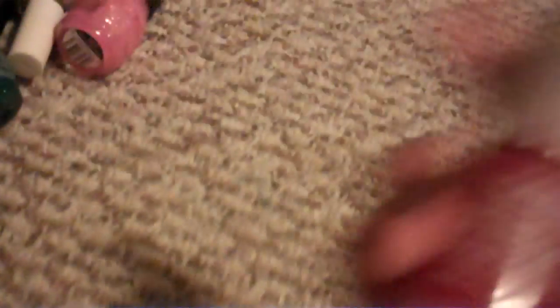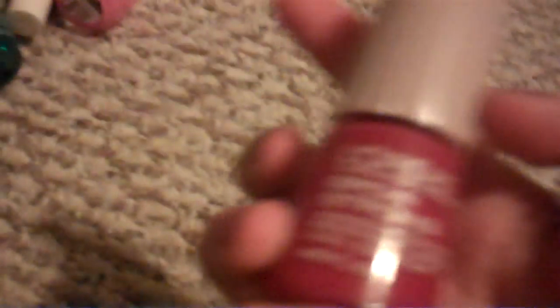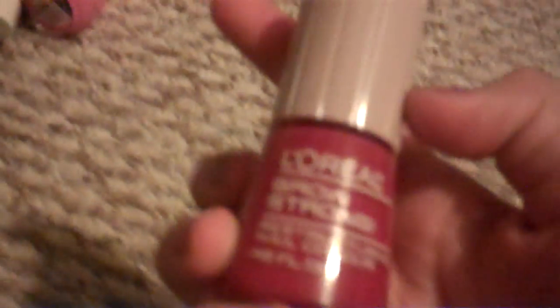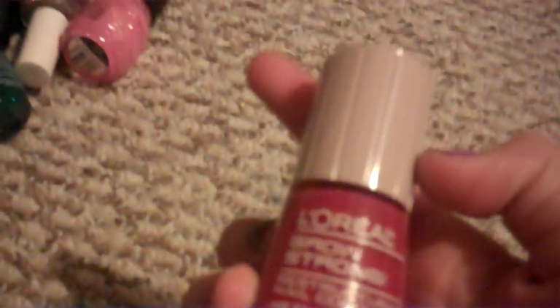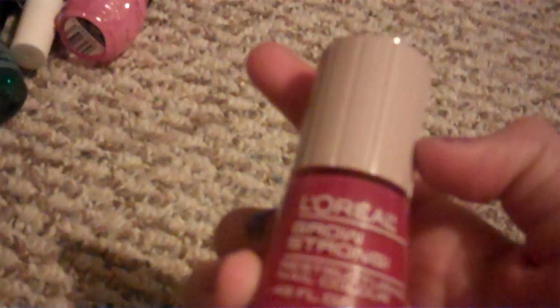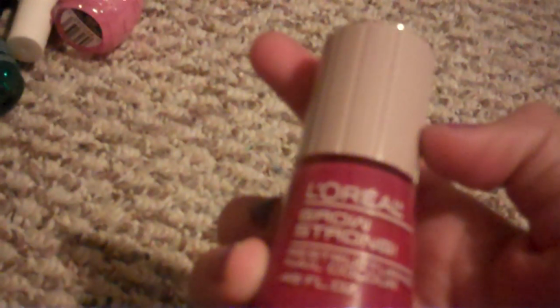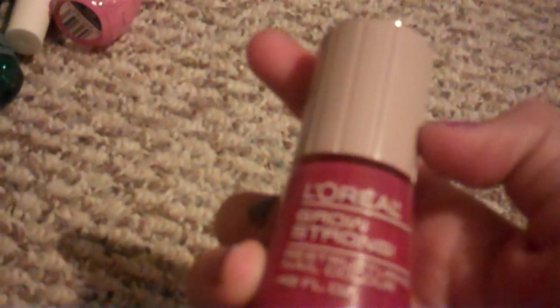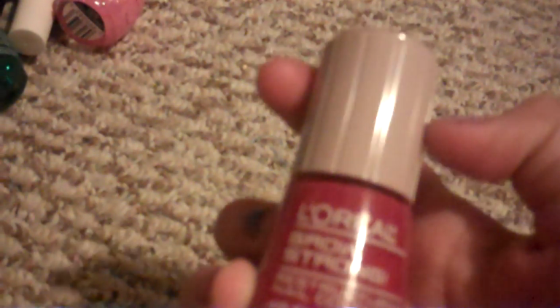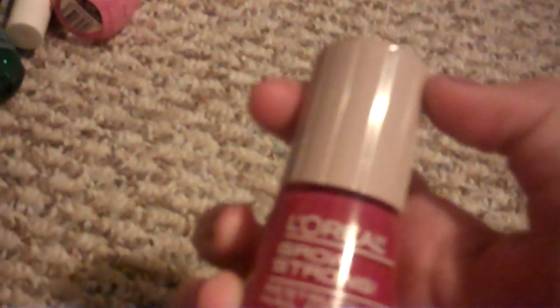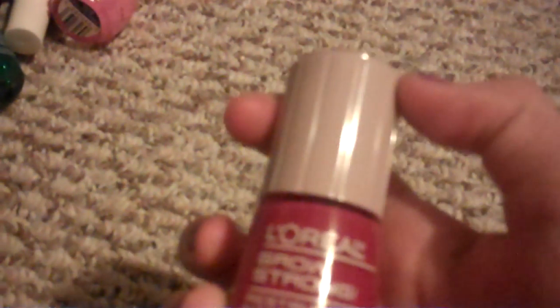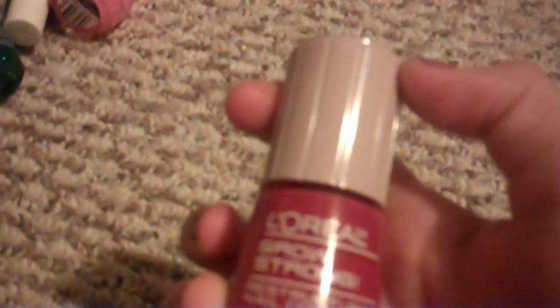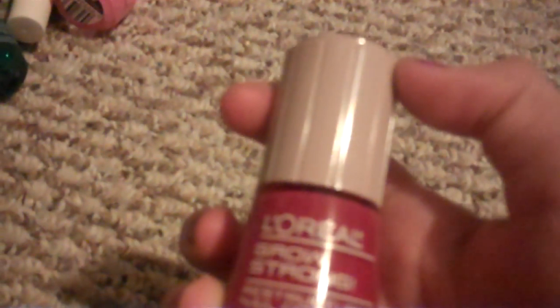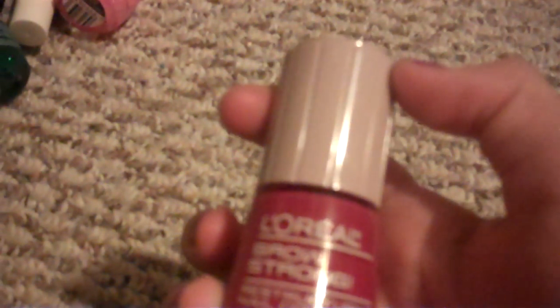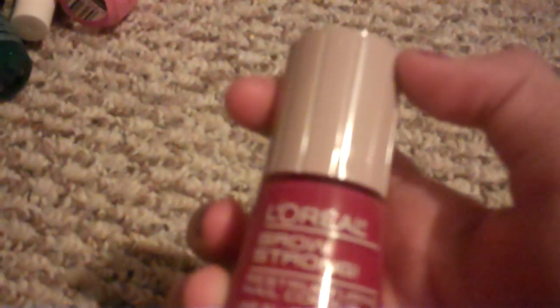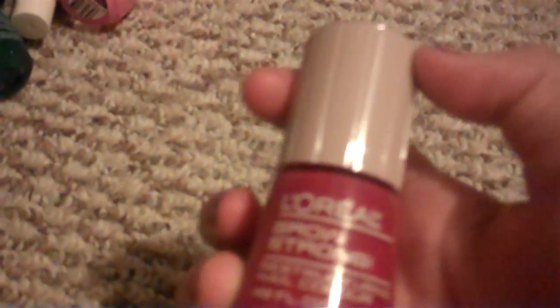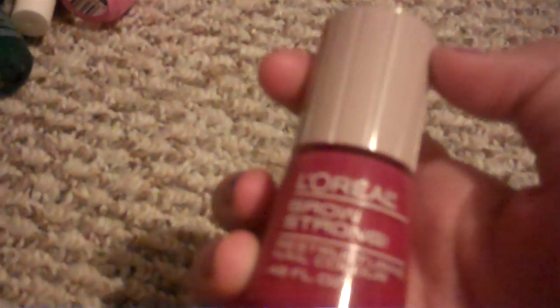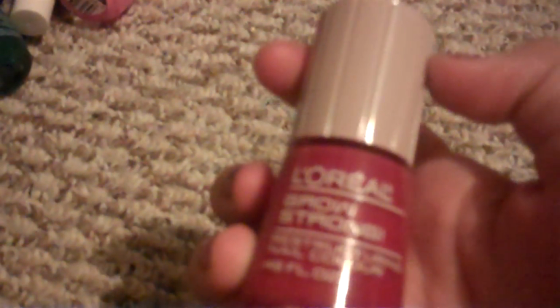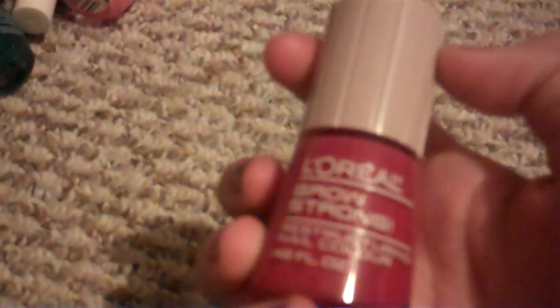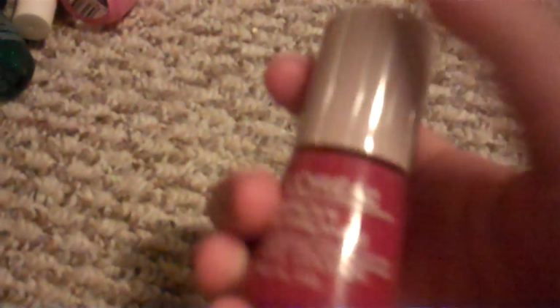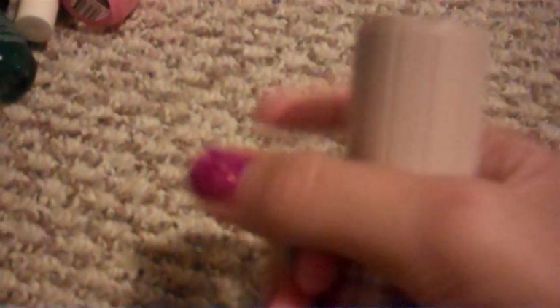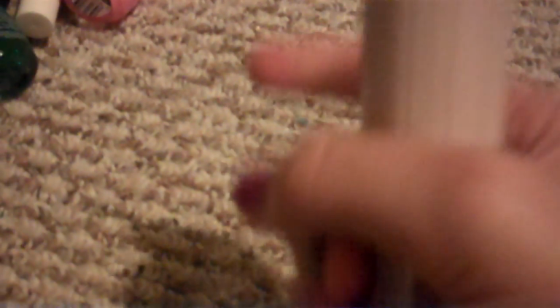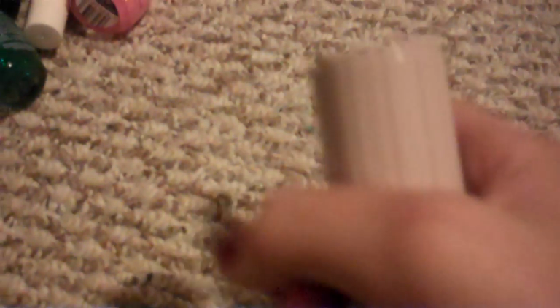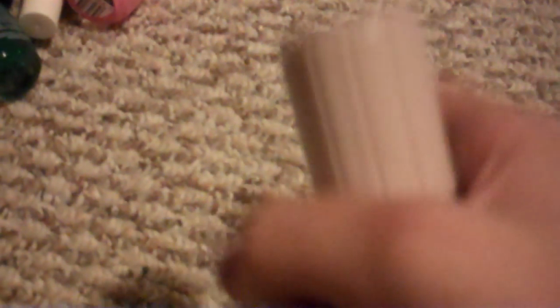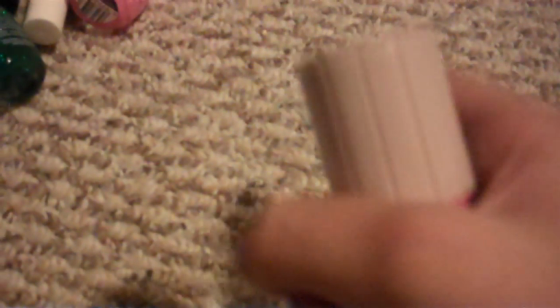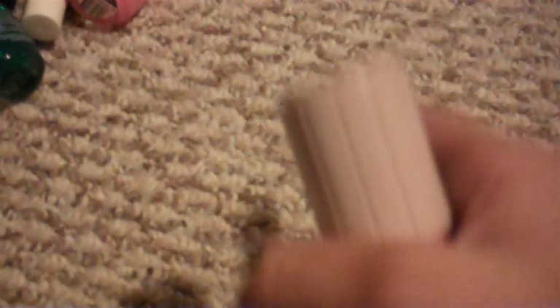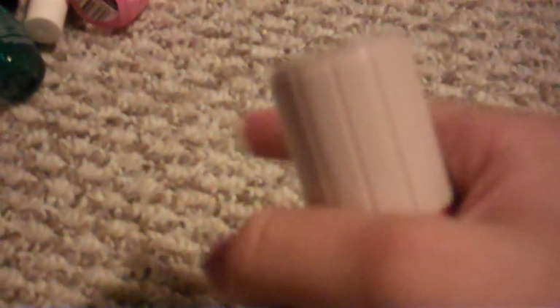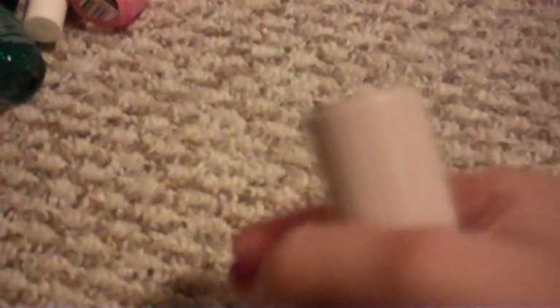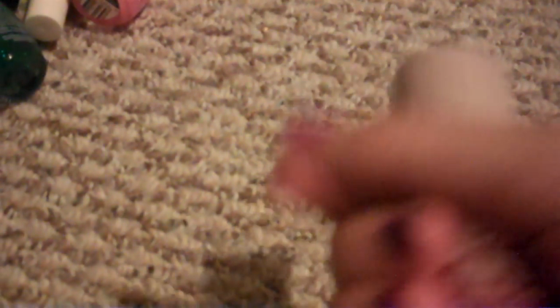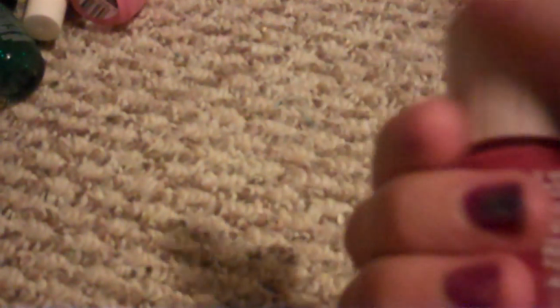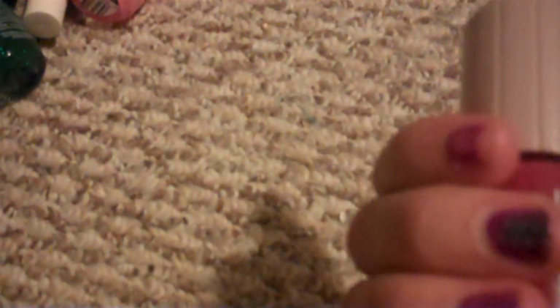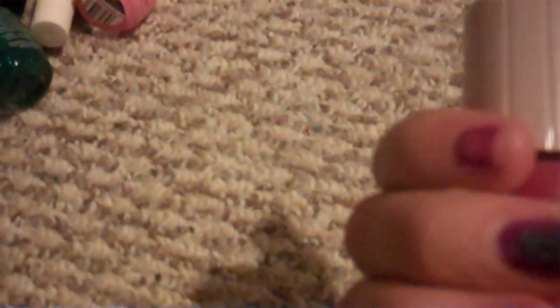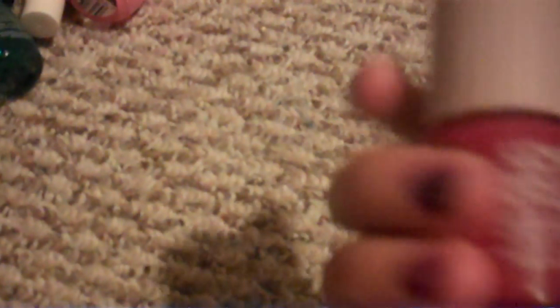Then I have L'Oreal Grow Strong. I've actually never used this. I should use this more often, probably.